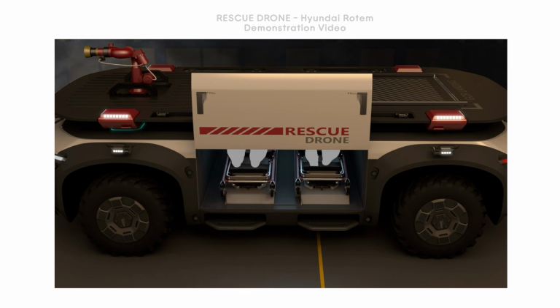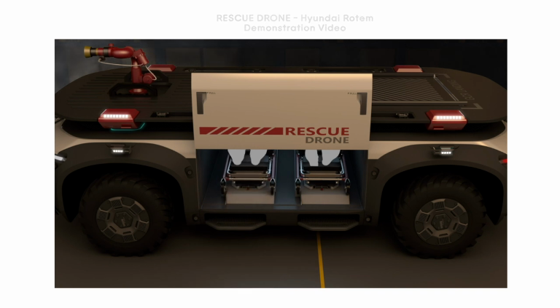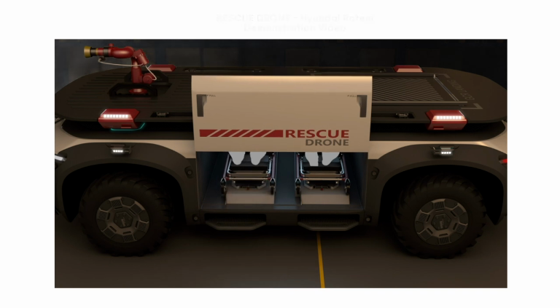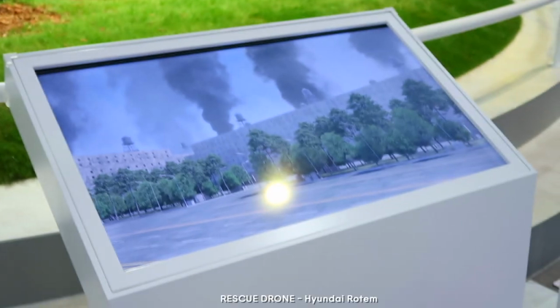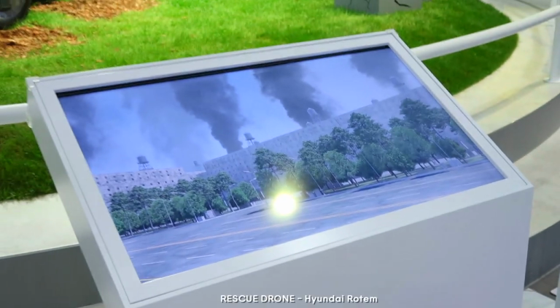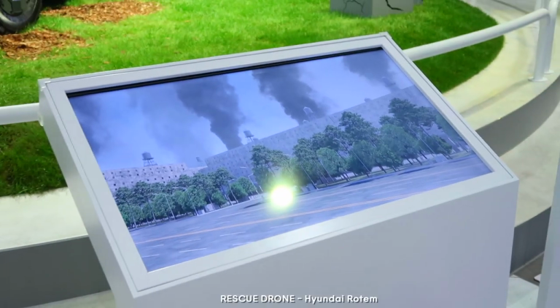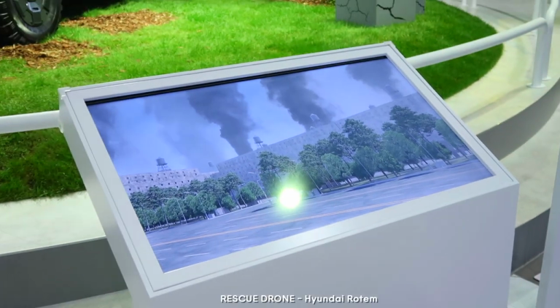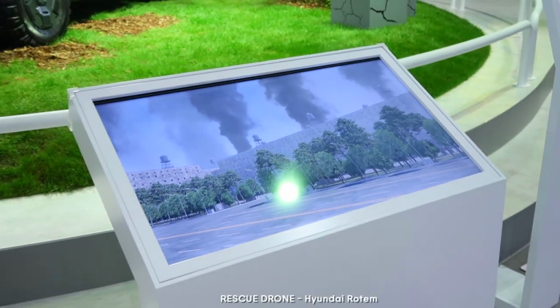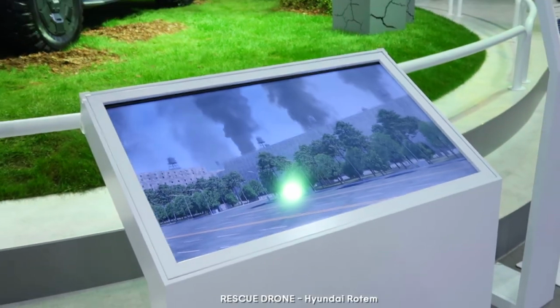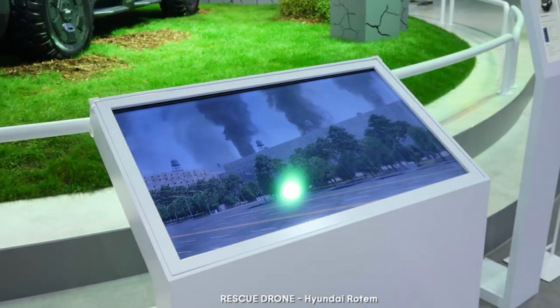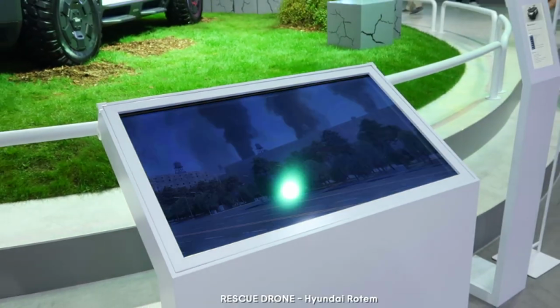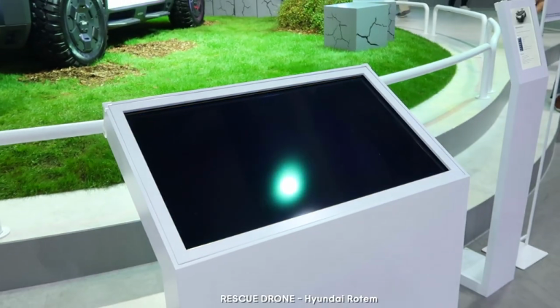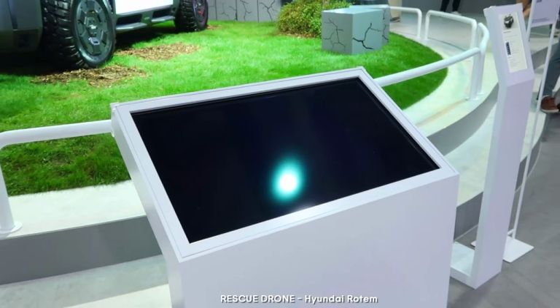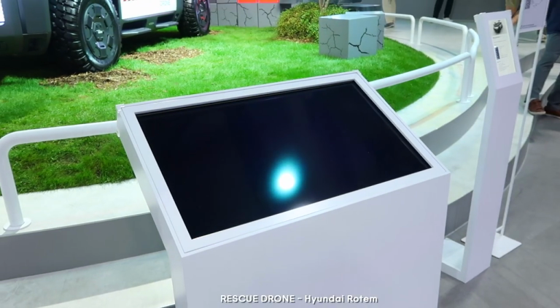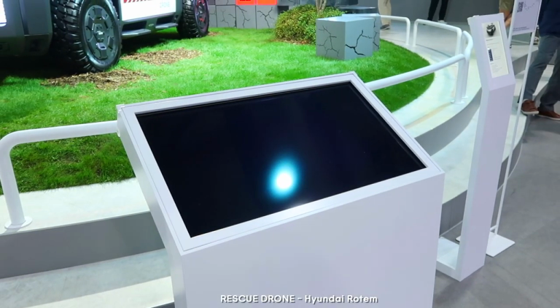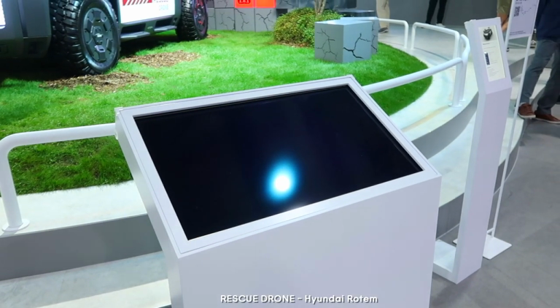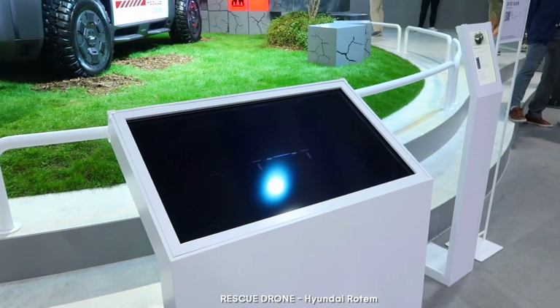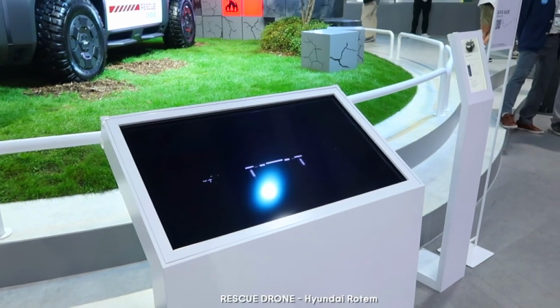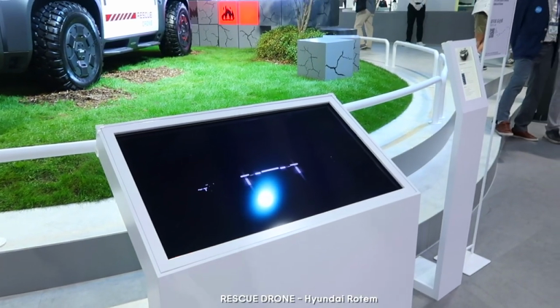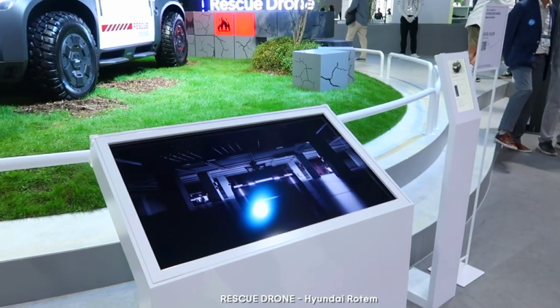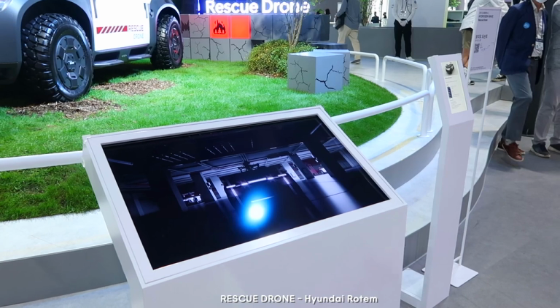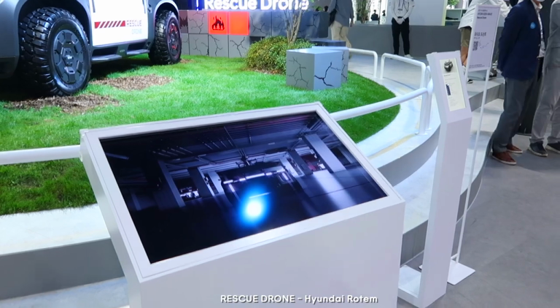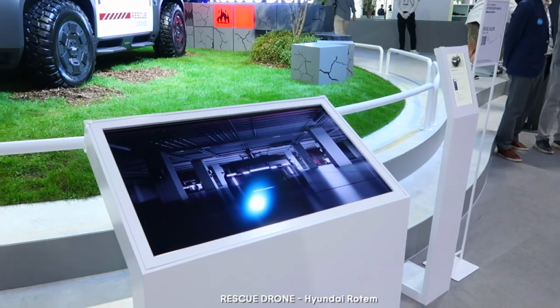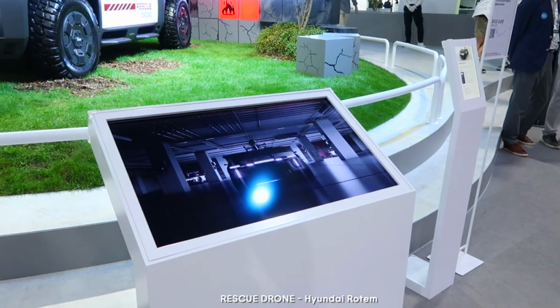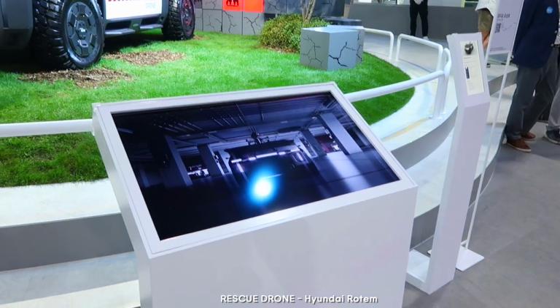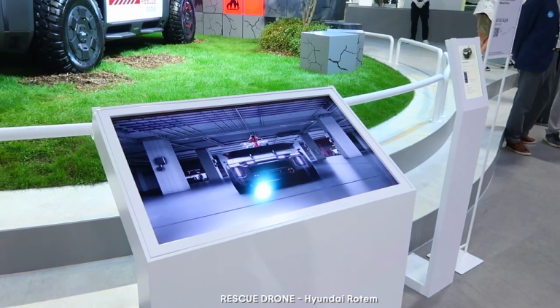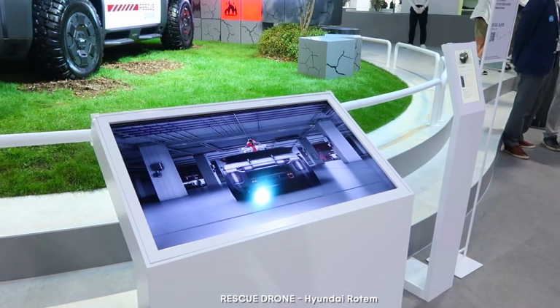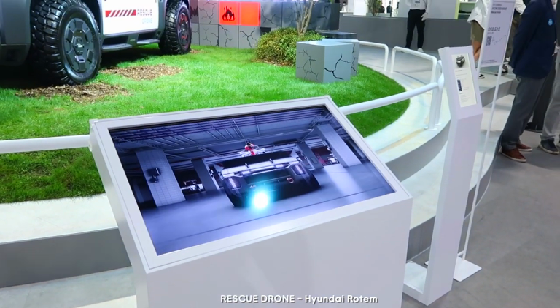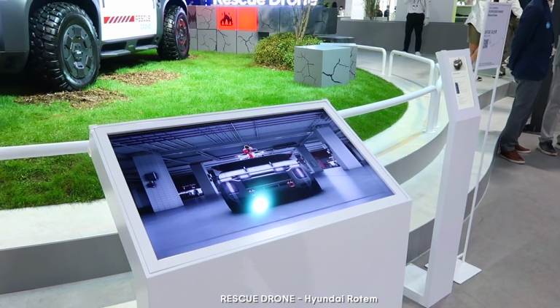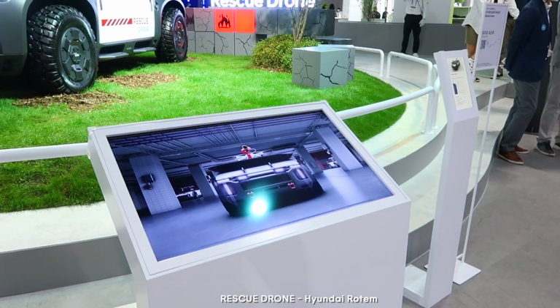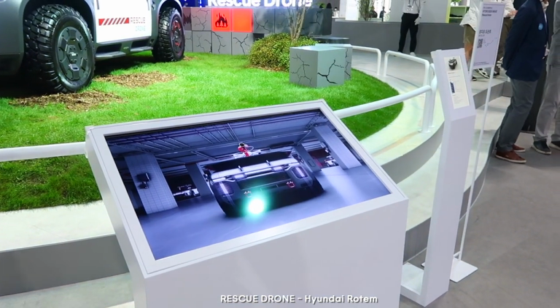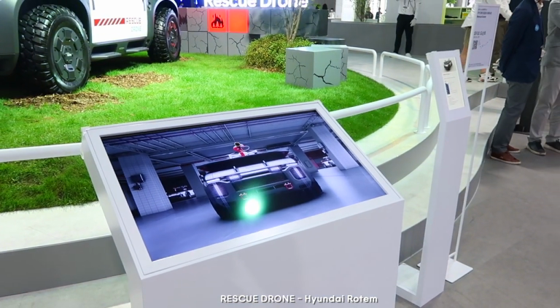So this right here is the rescue drone. I just saw the video on this — it's such a cool concept.